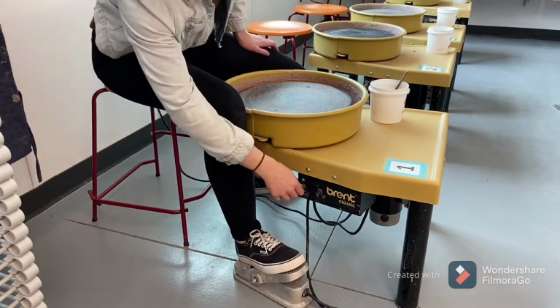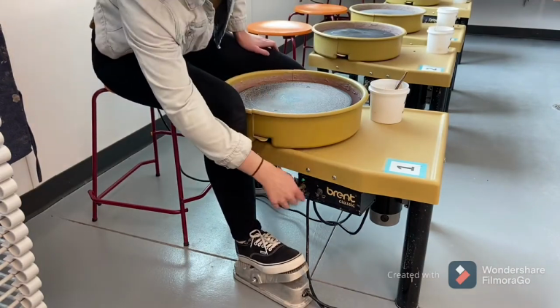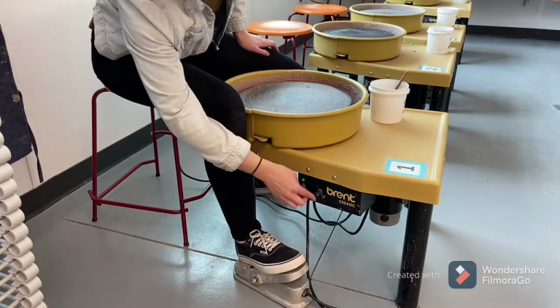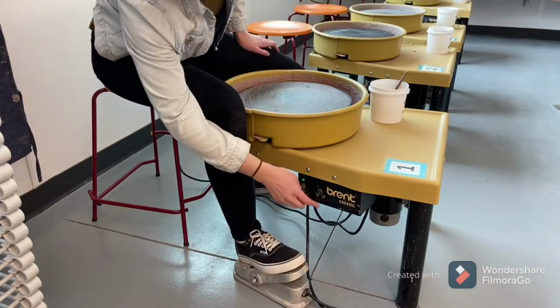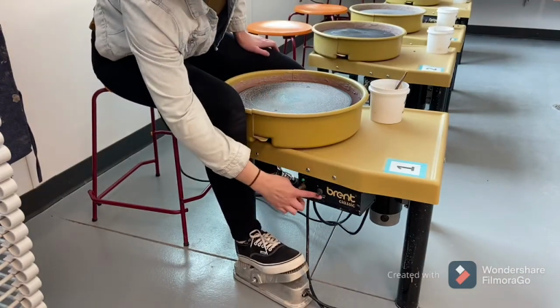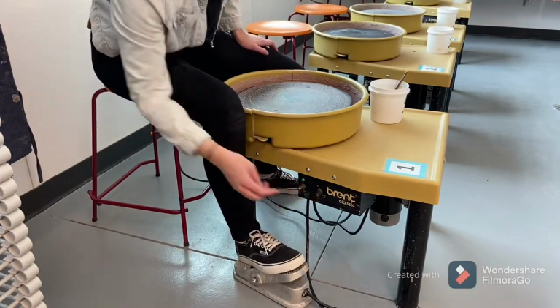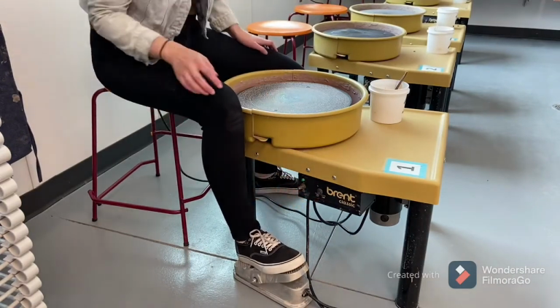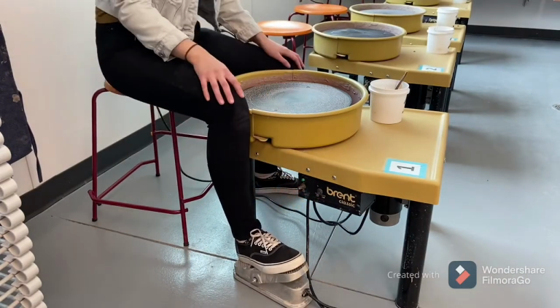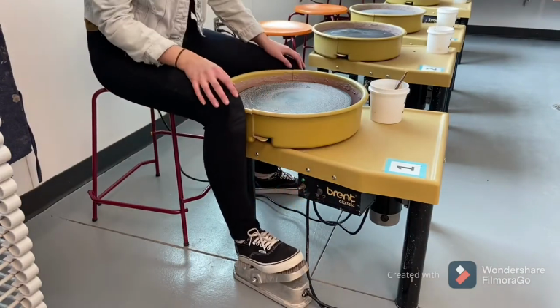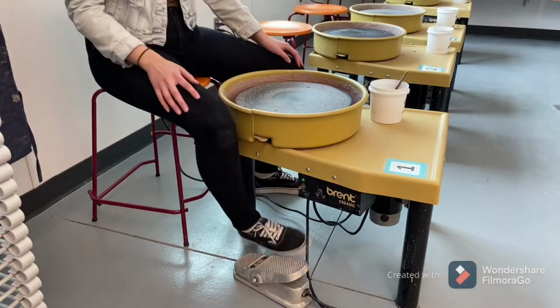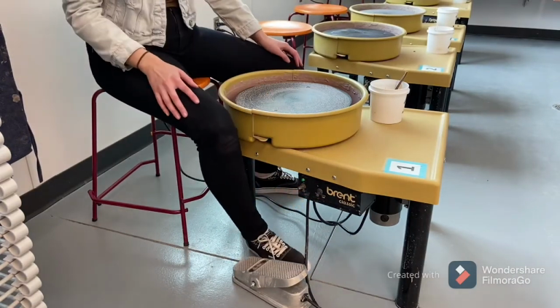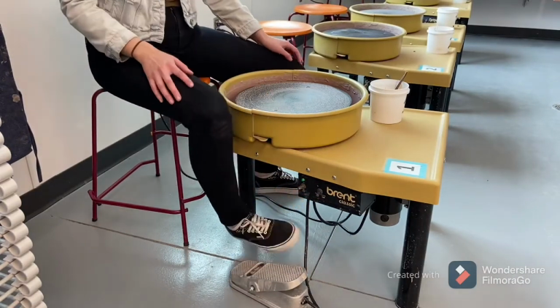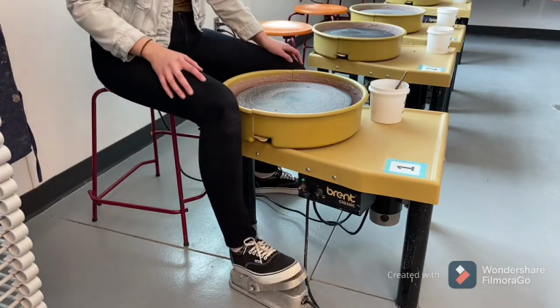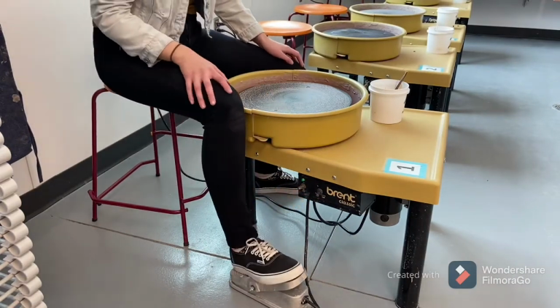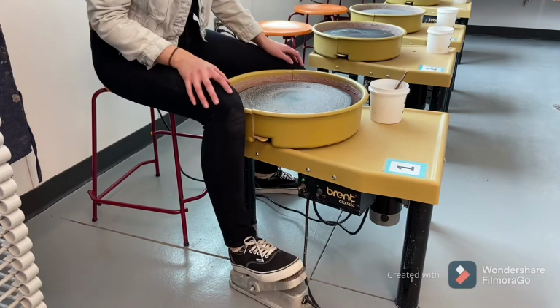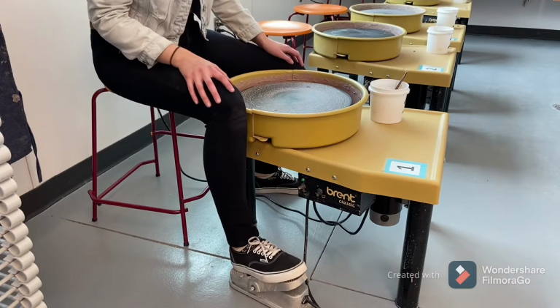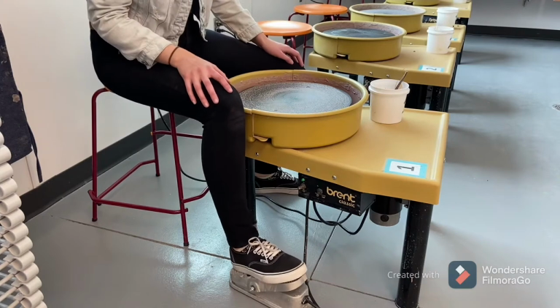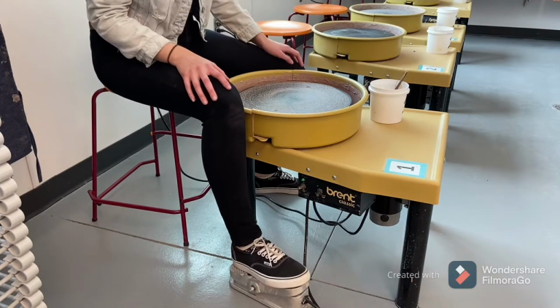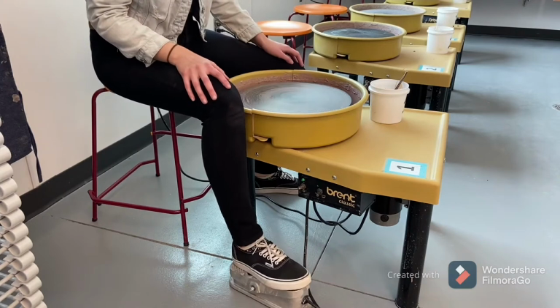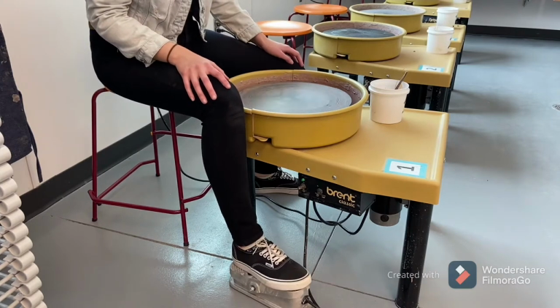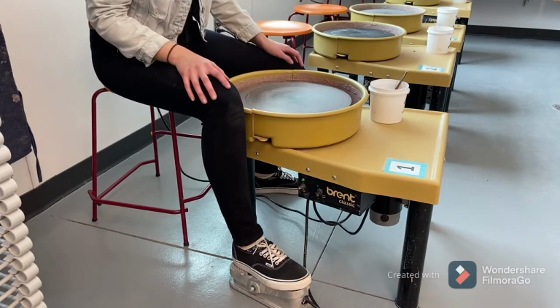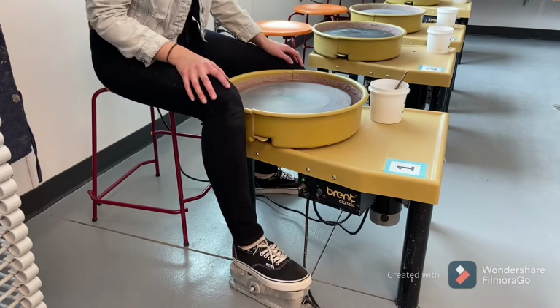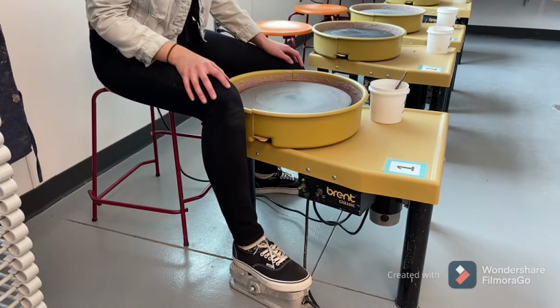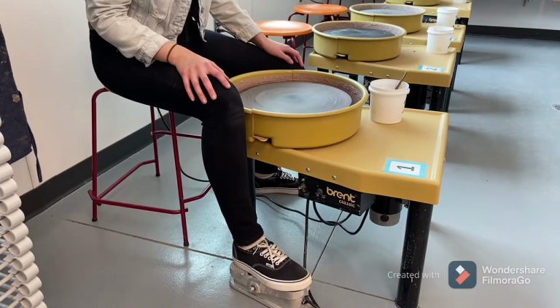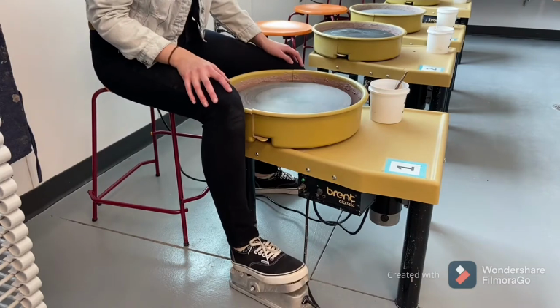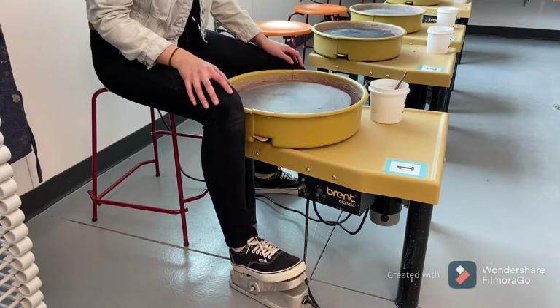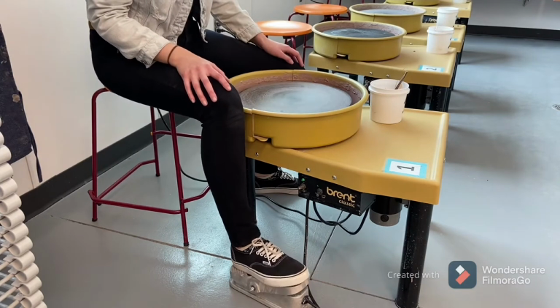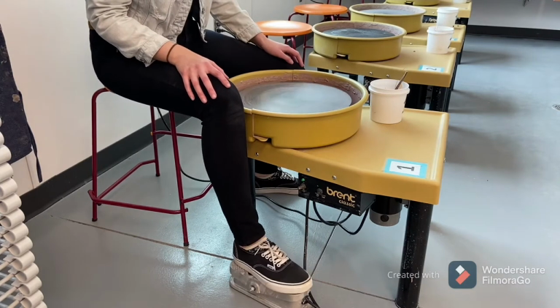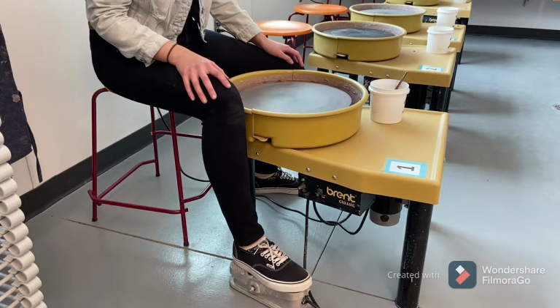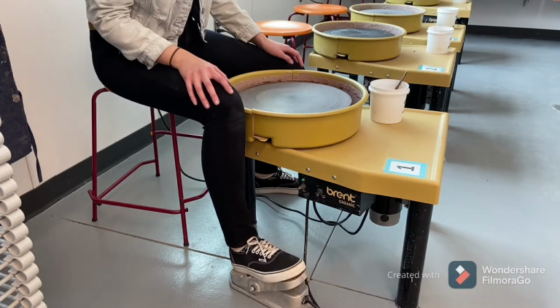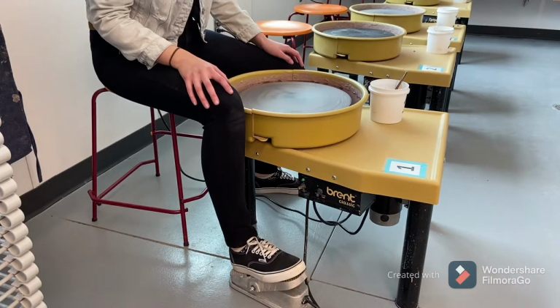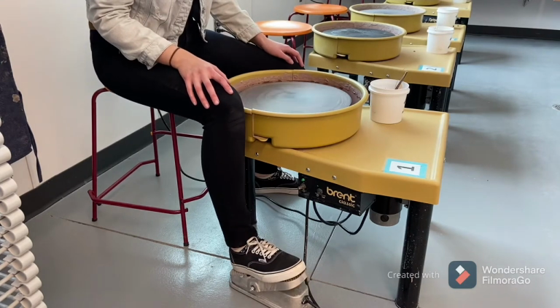Make sure that the wheel is on and set to the forward position, and then you can get used to how the pedal works — kind of like a gas pedal.